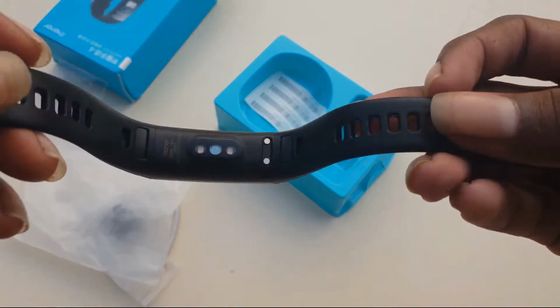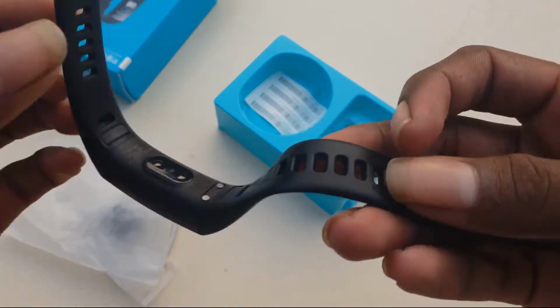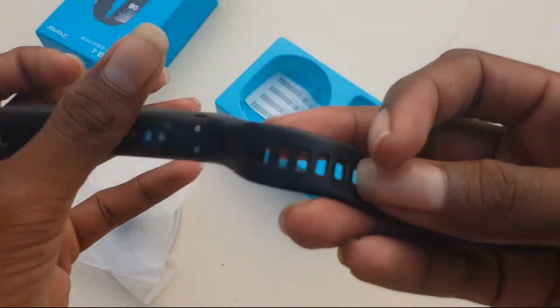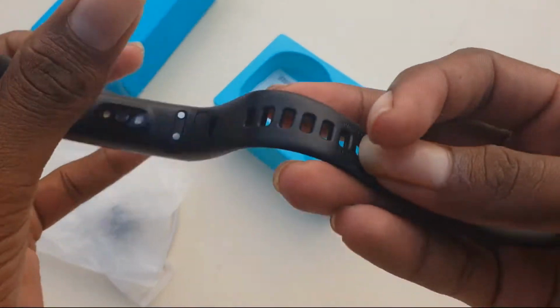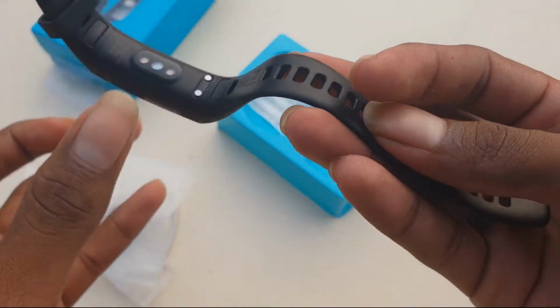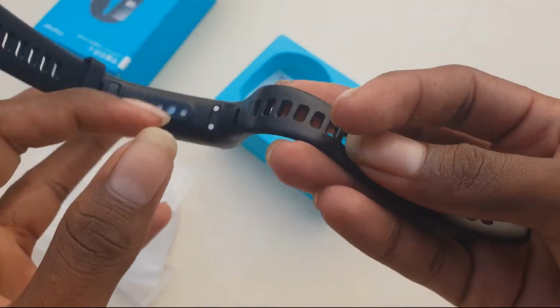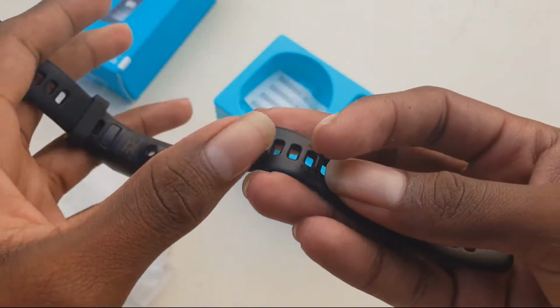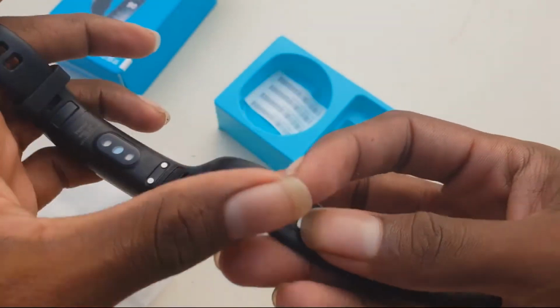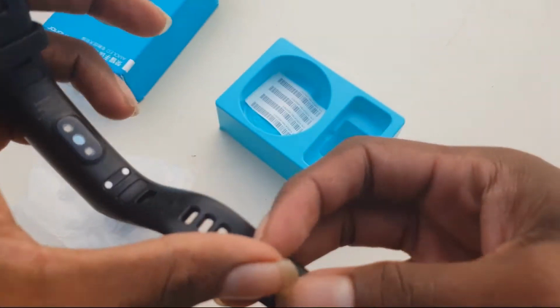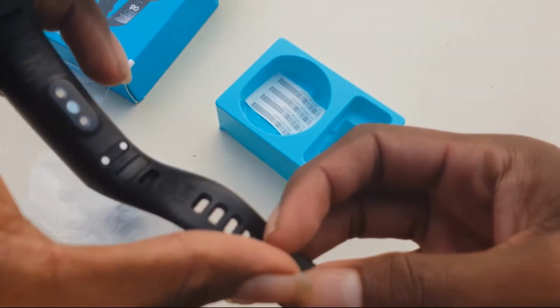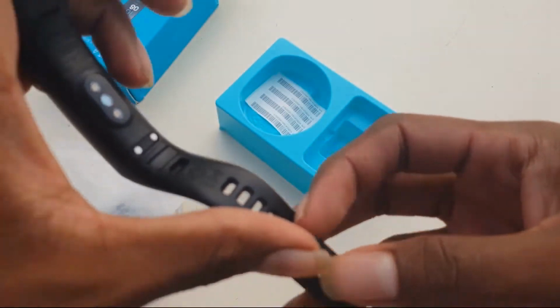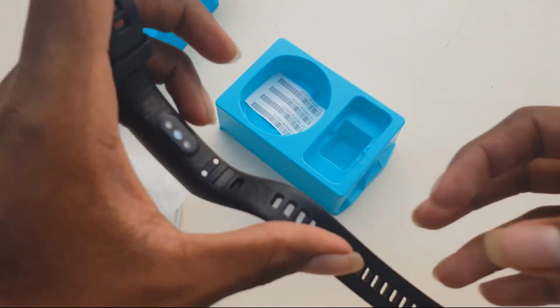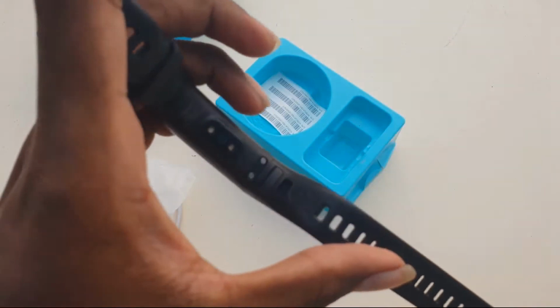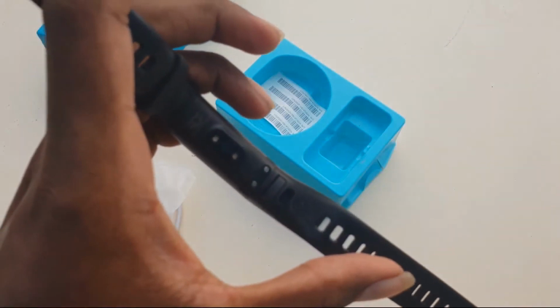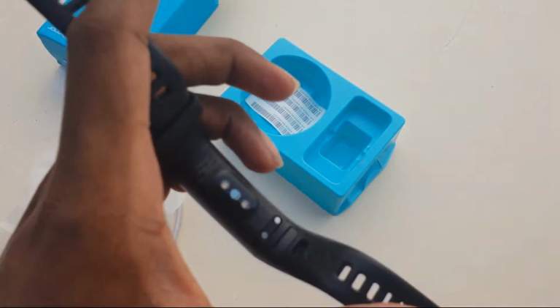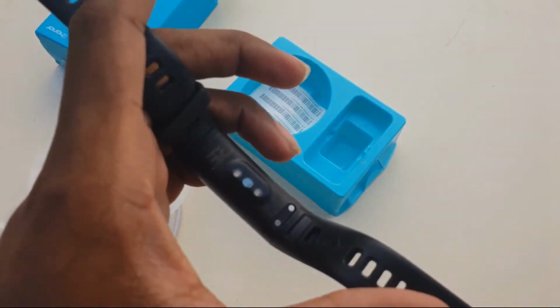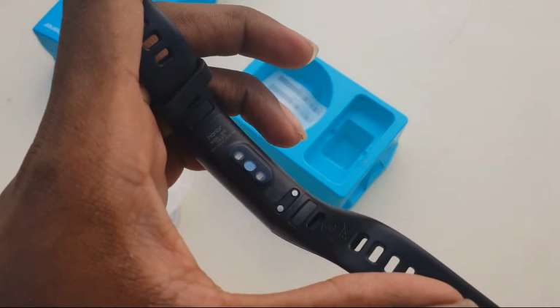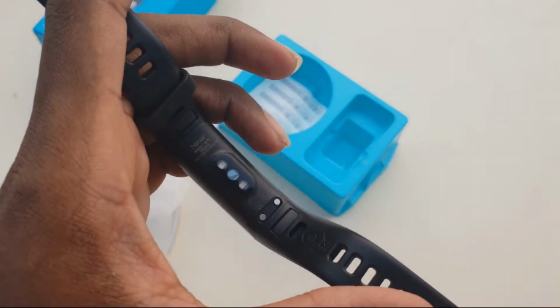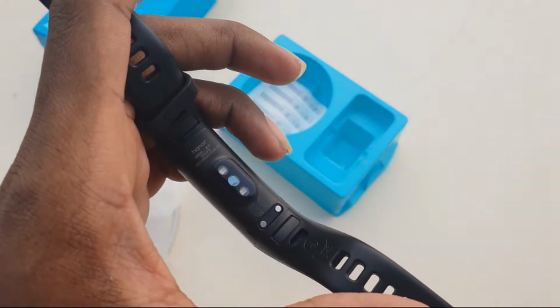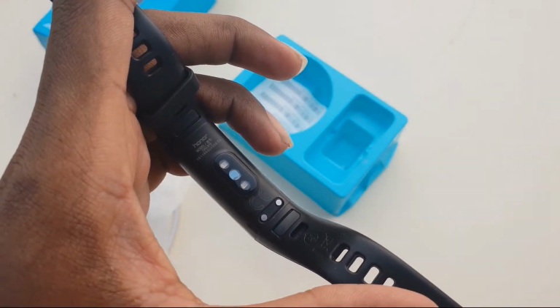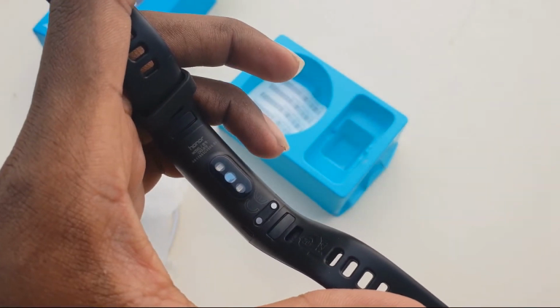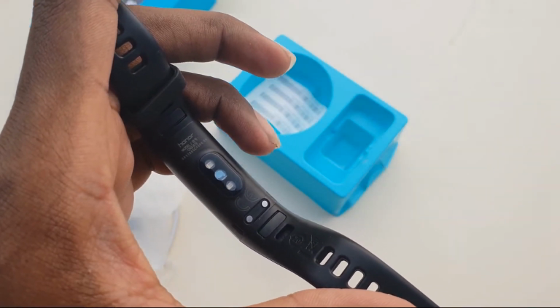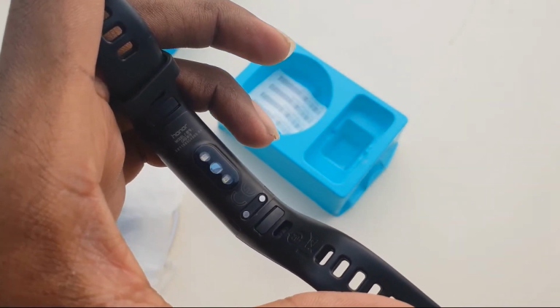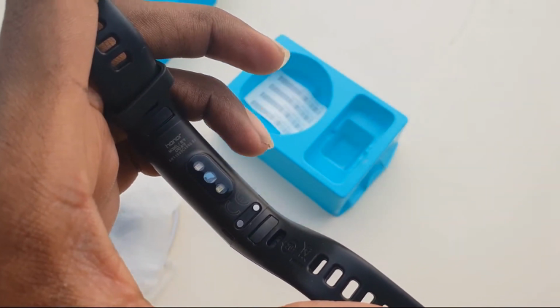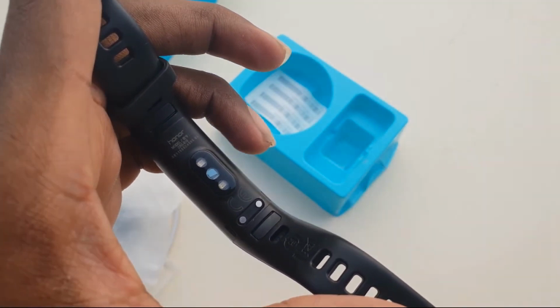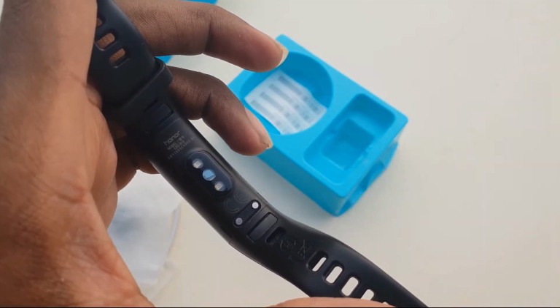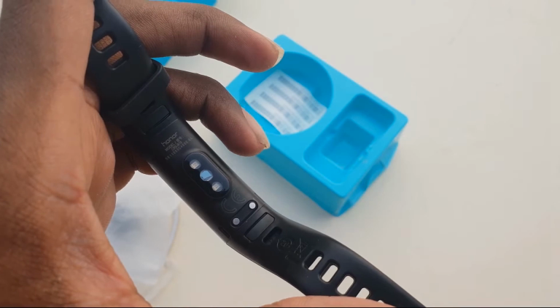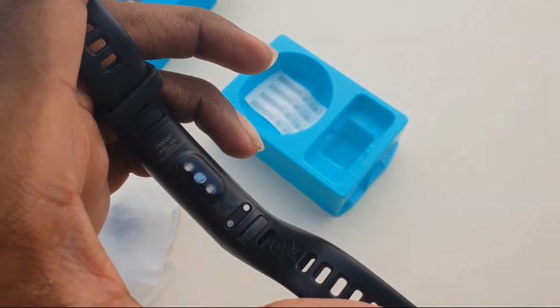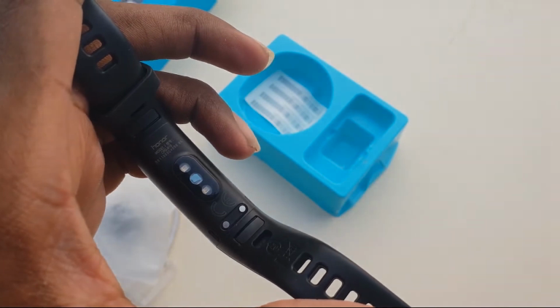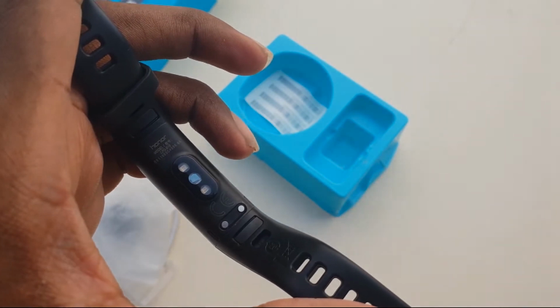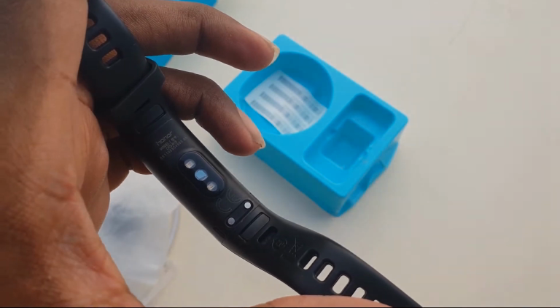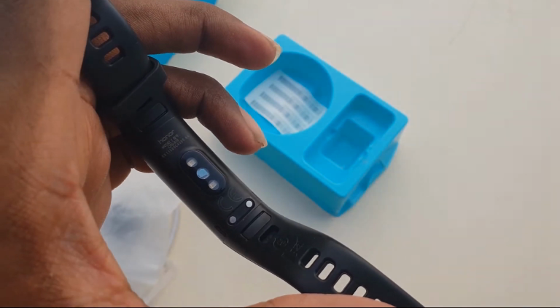Heart rate sensor and charging pin here. It's really working — heart rate.